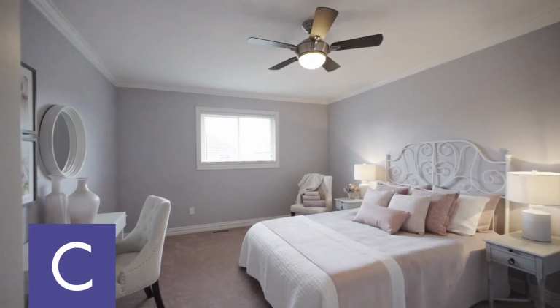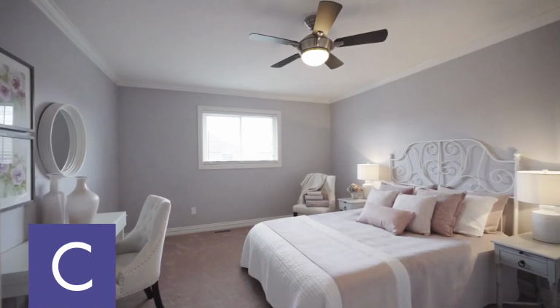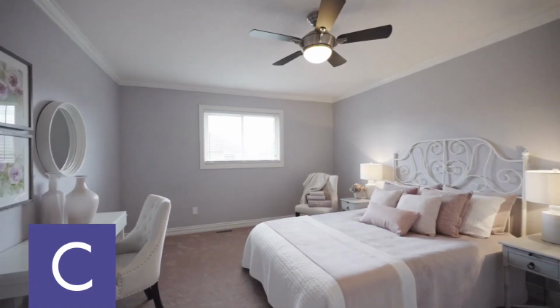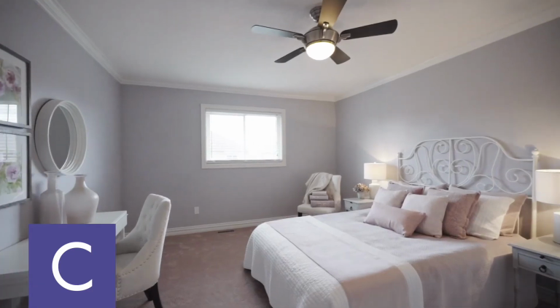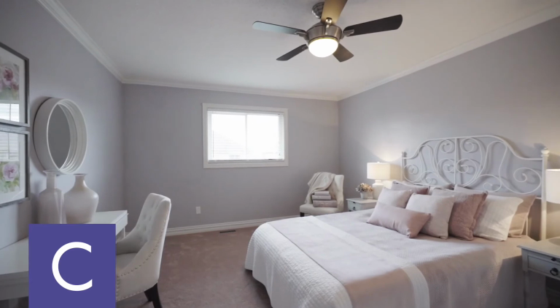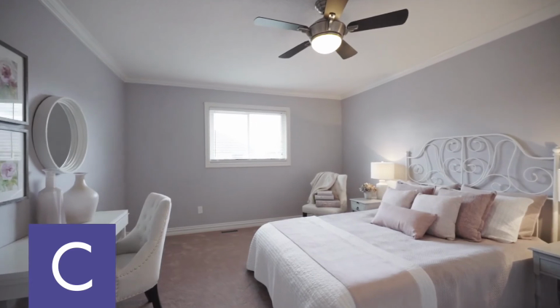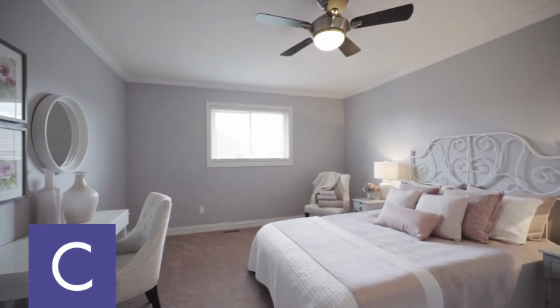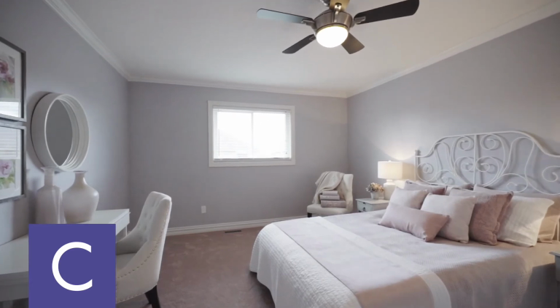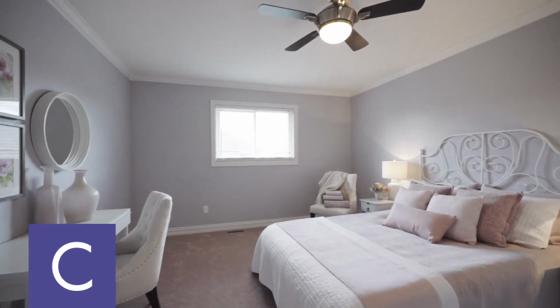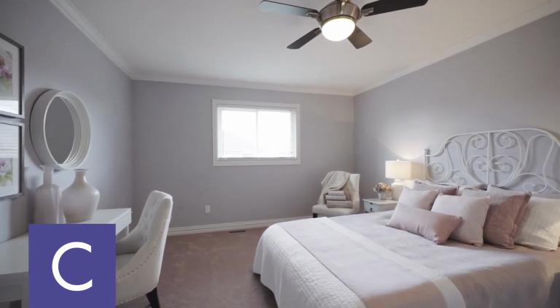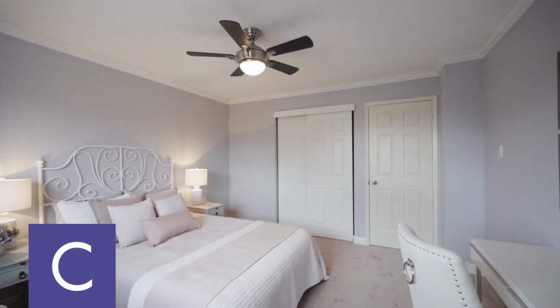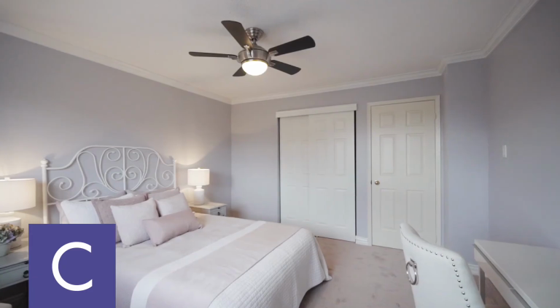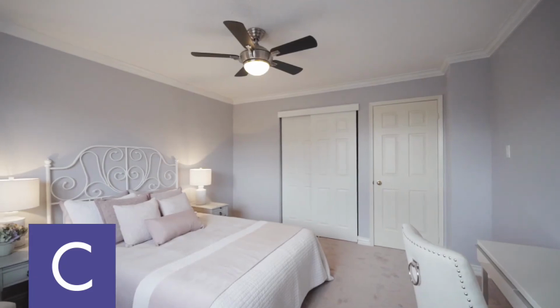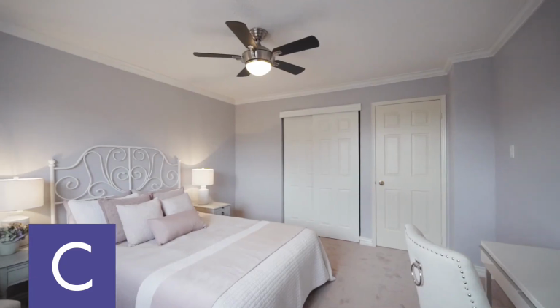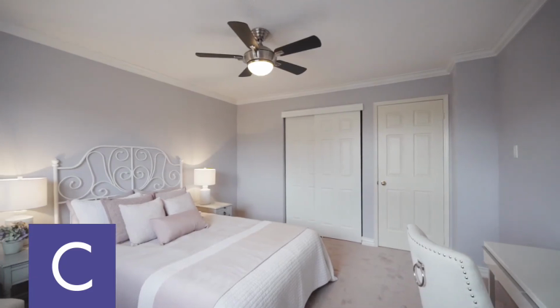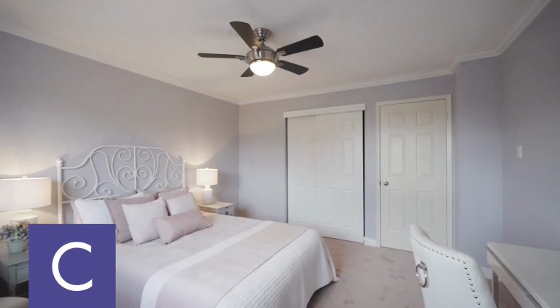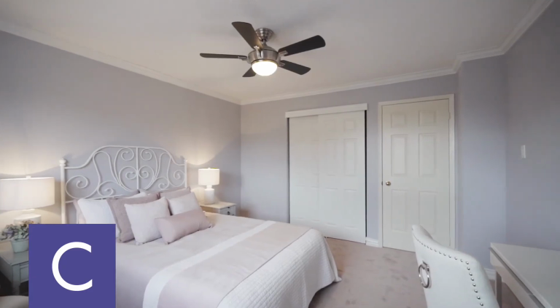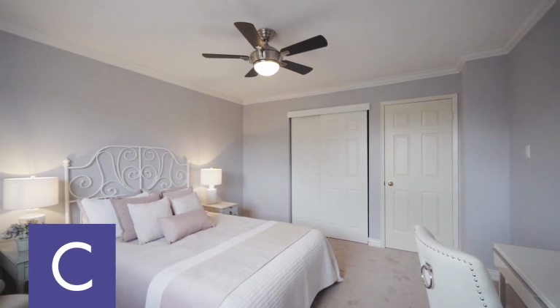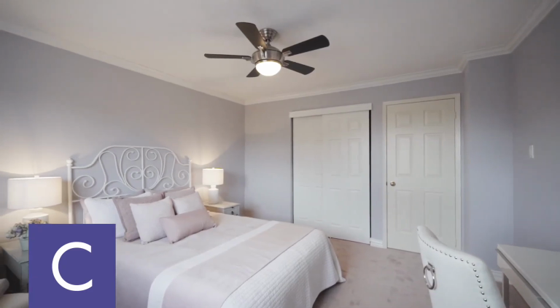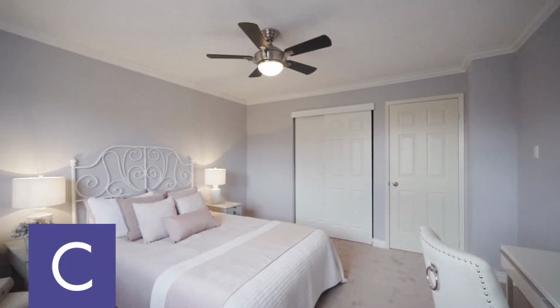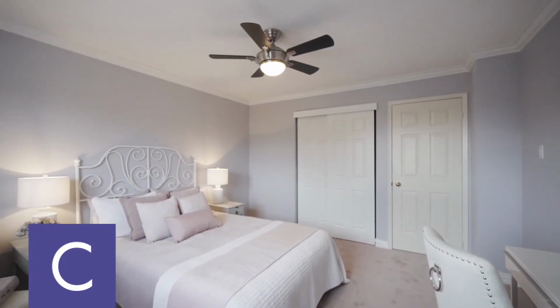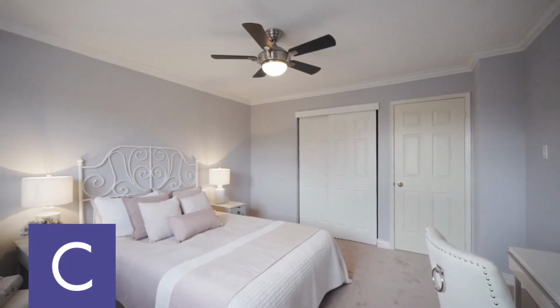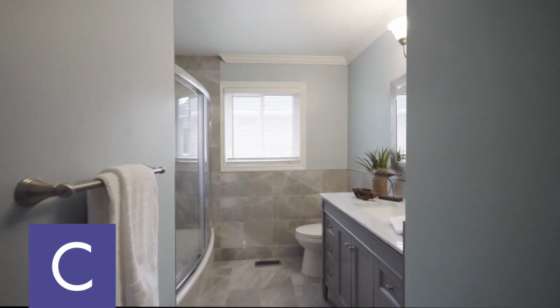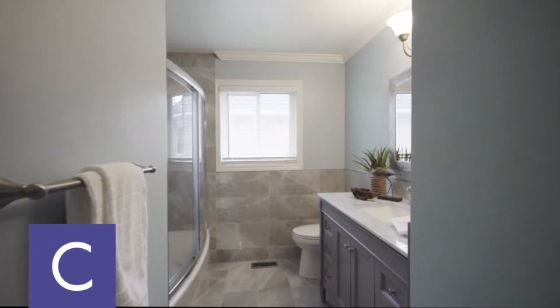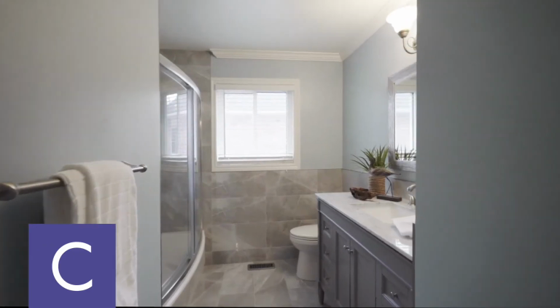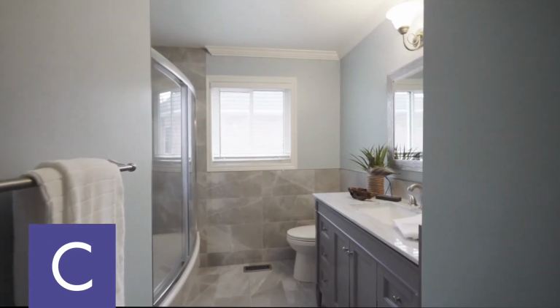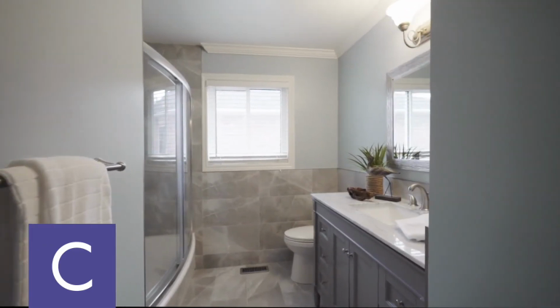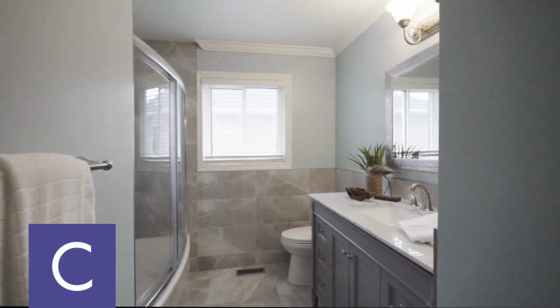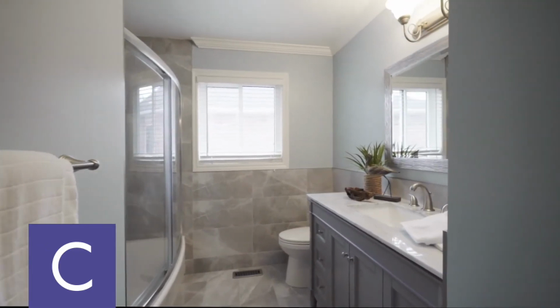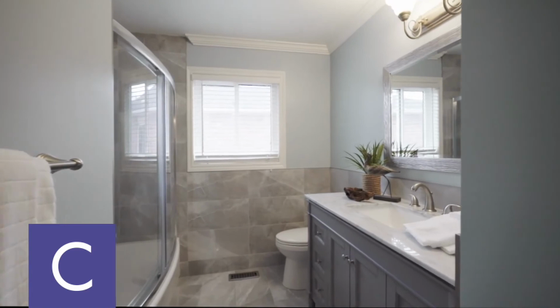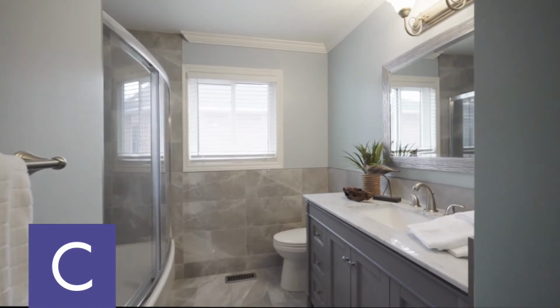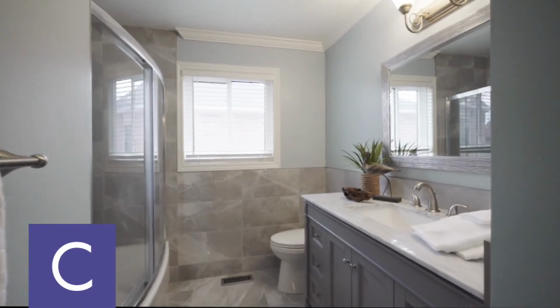And there's one more full bathroom renovated with a tall vanity and bath and shower combo.